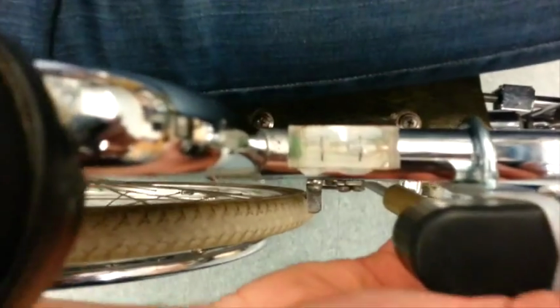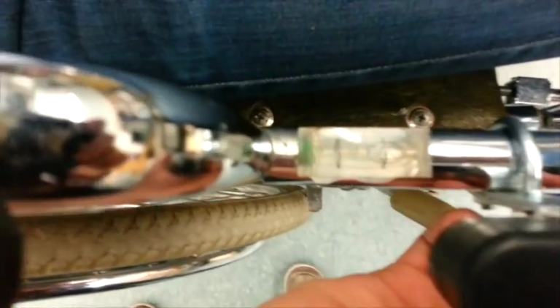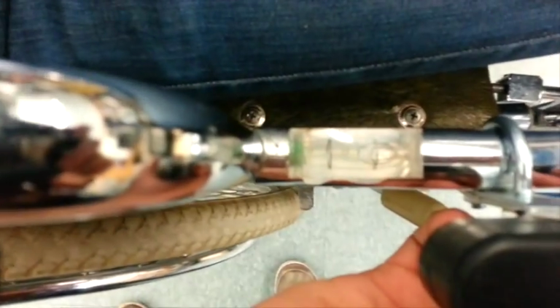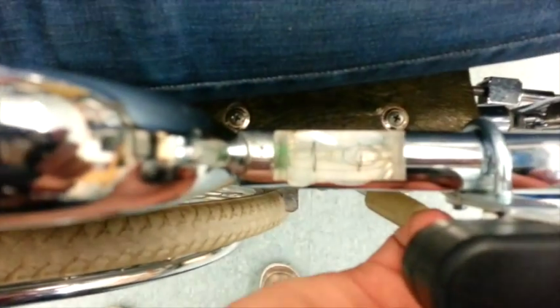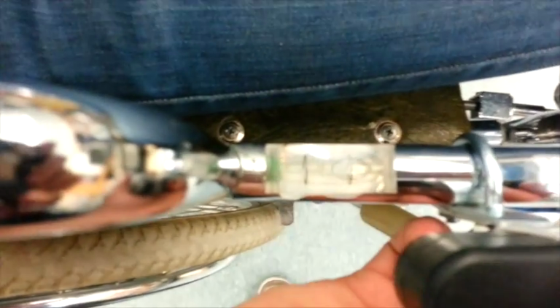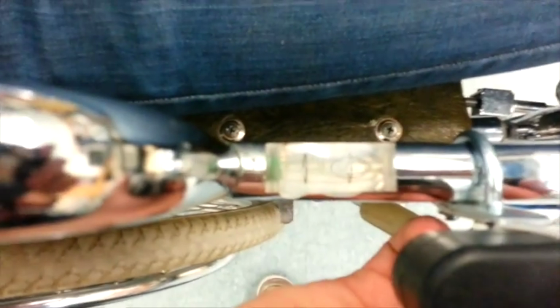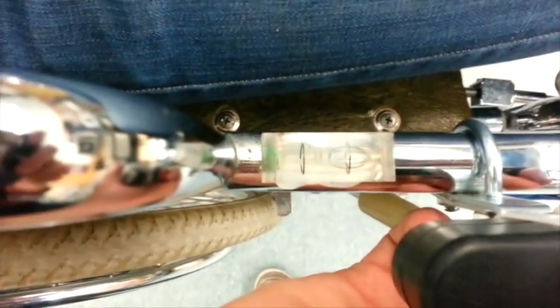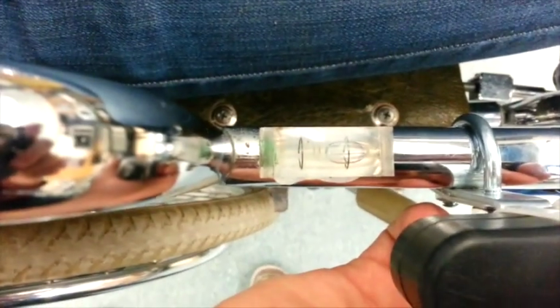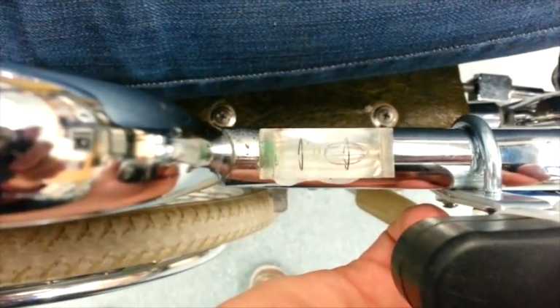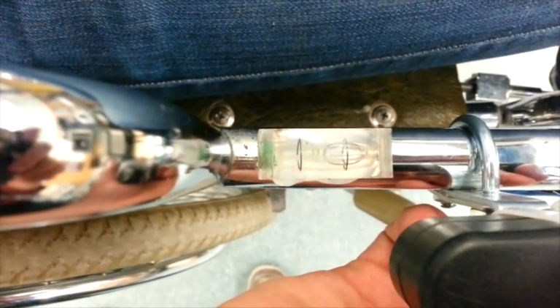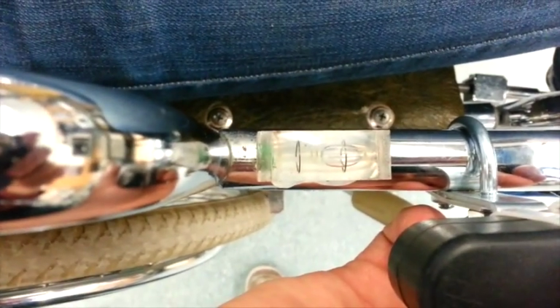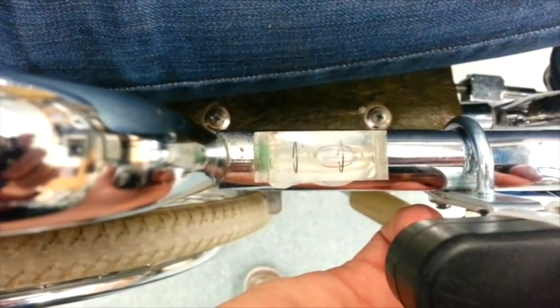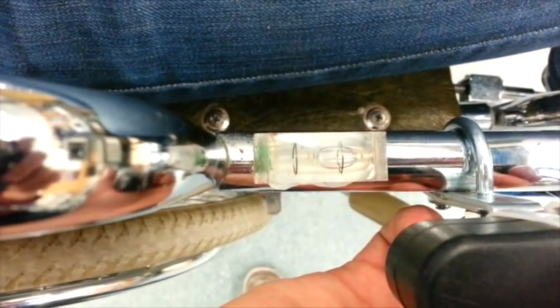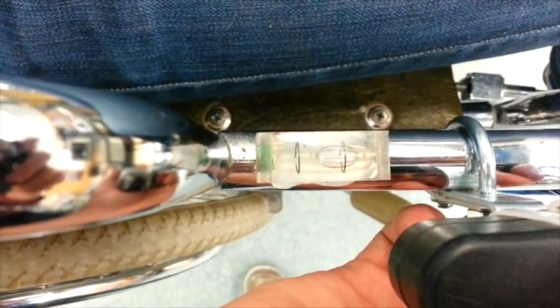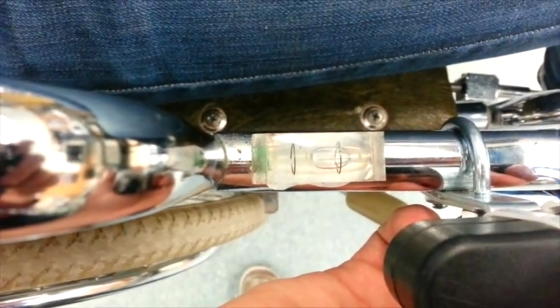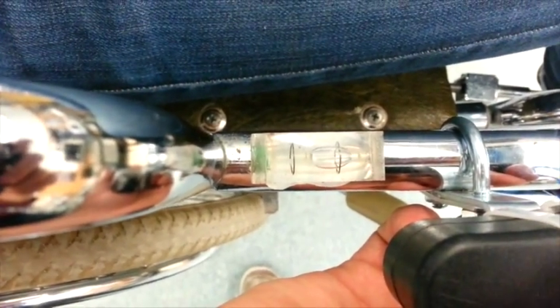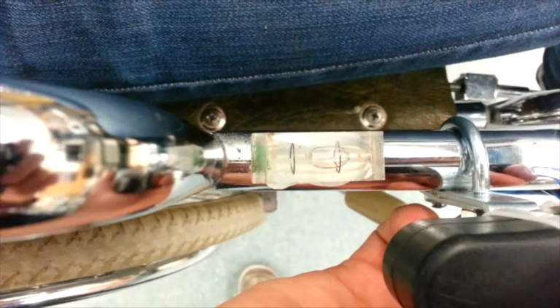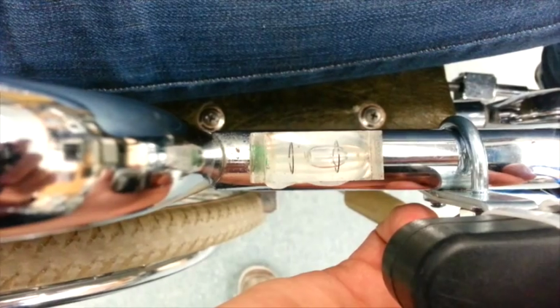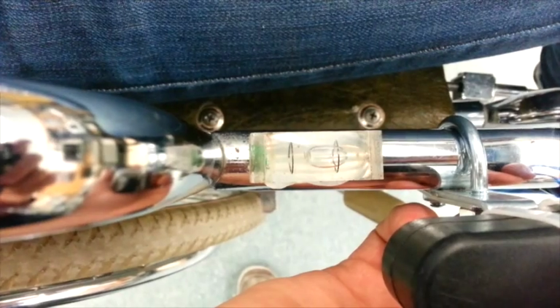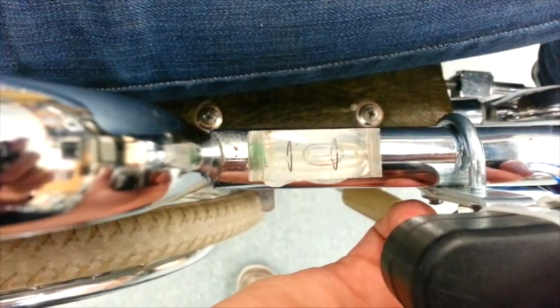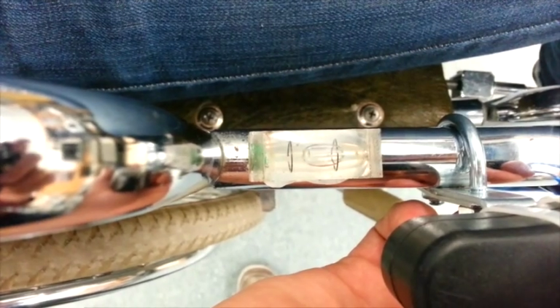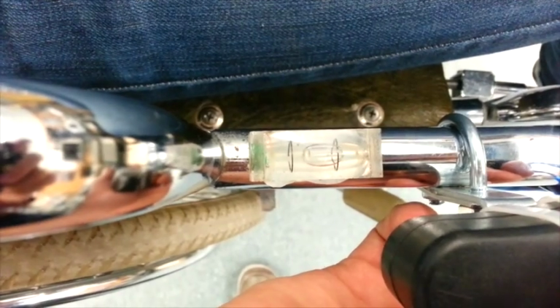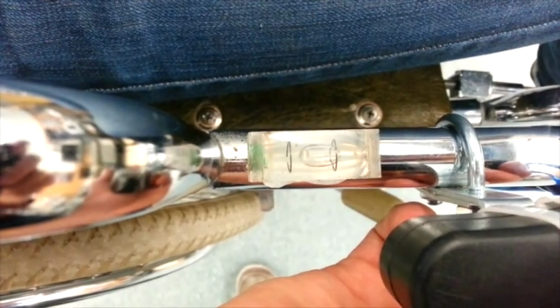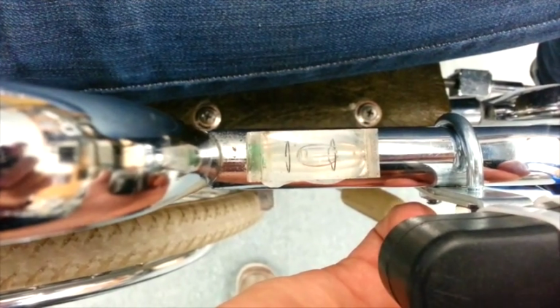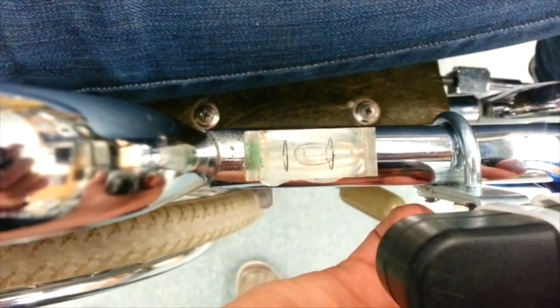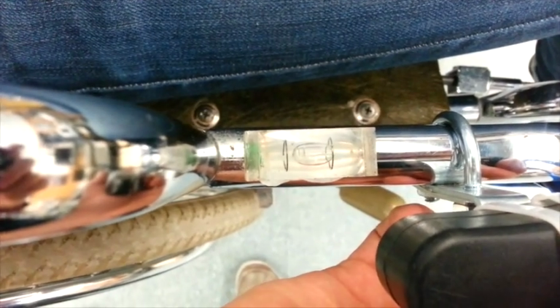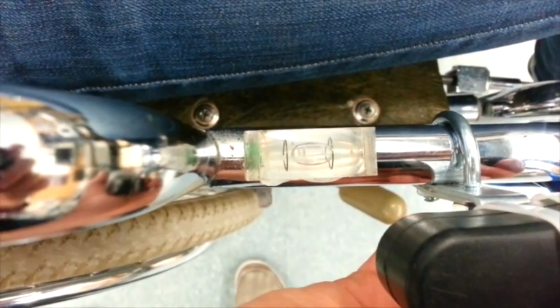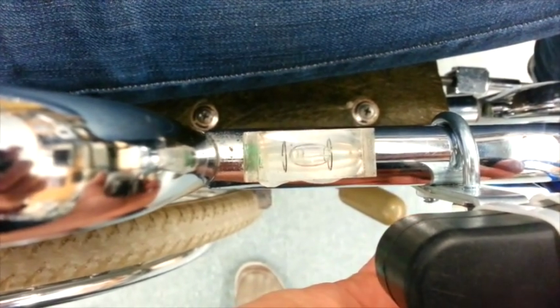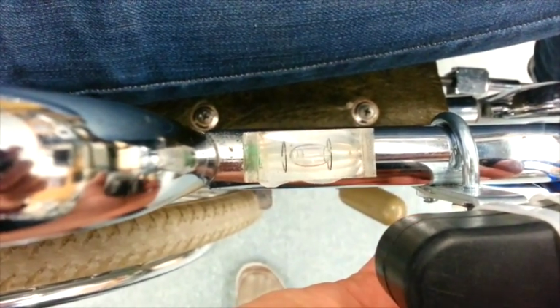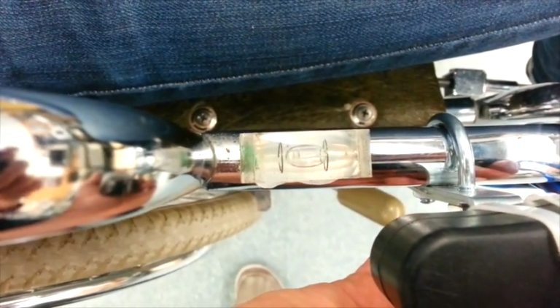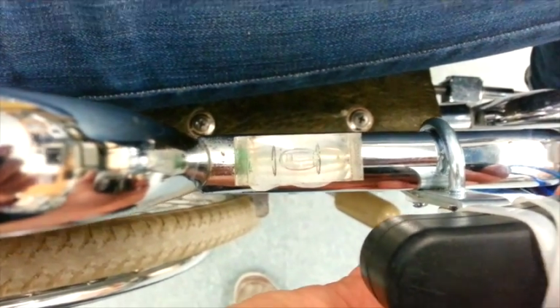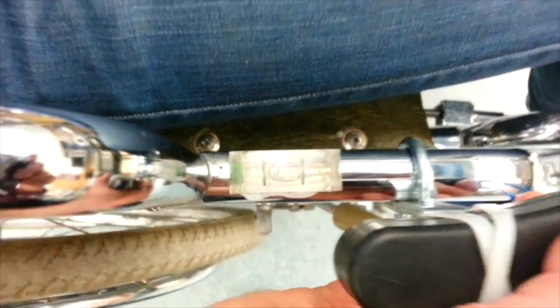A level is located near the right armrest to ensure proper balance of the wheelchair when ascending or descending.